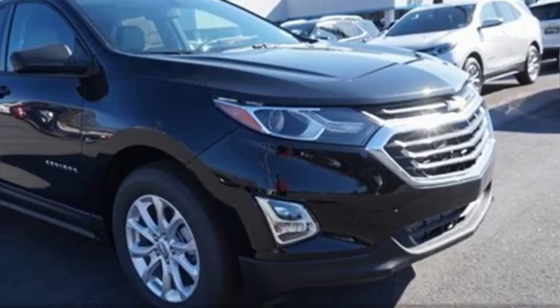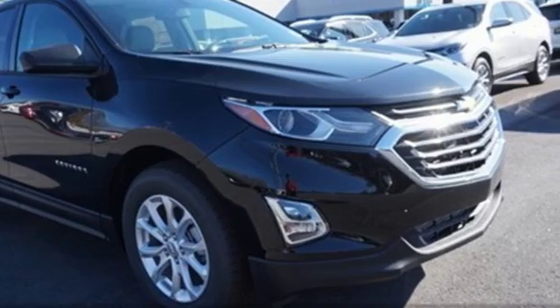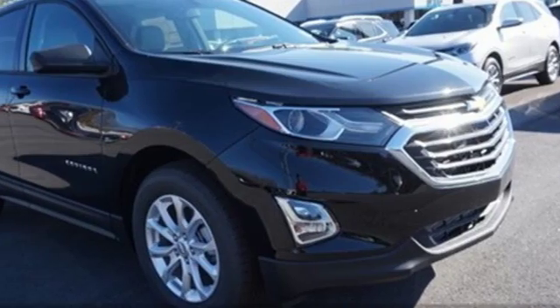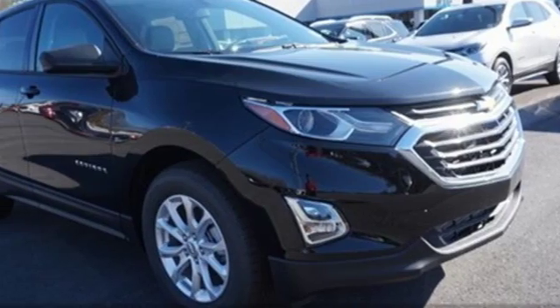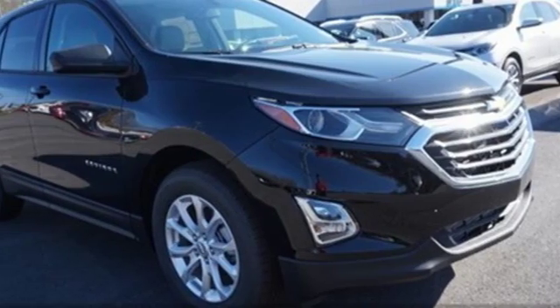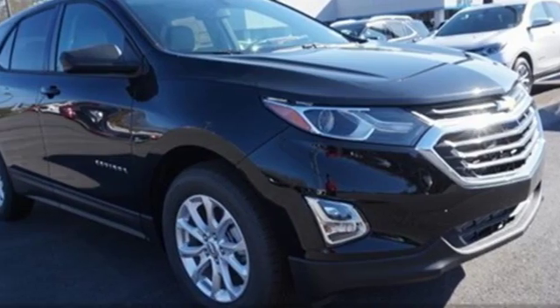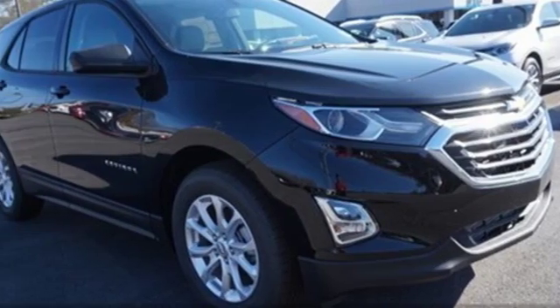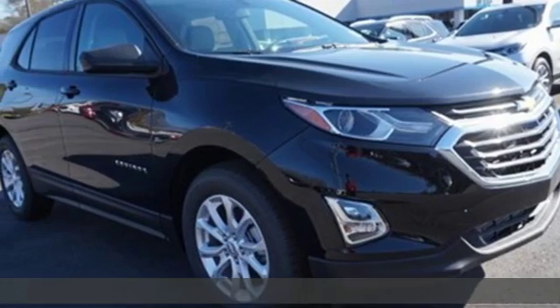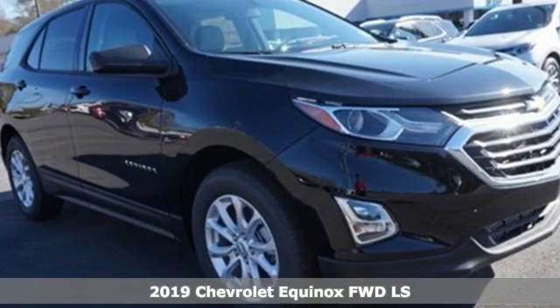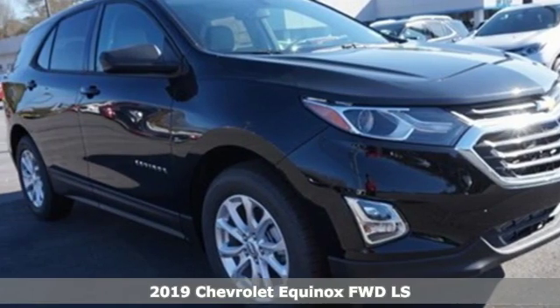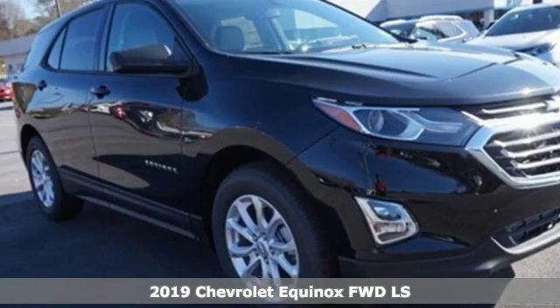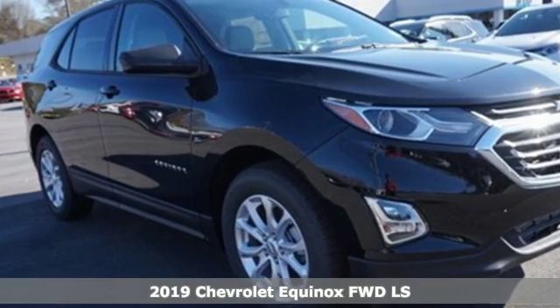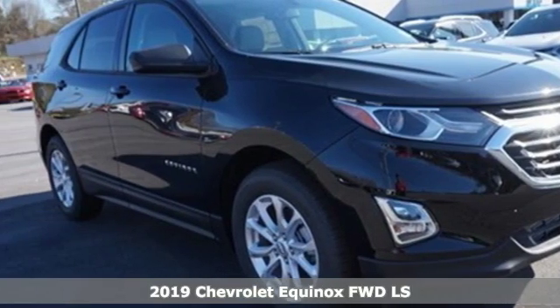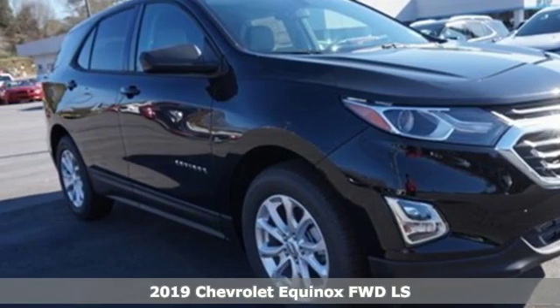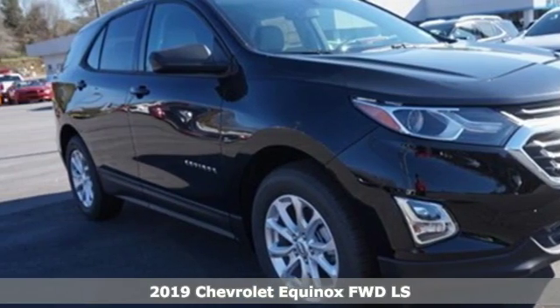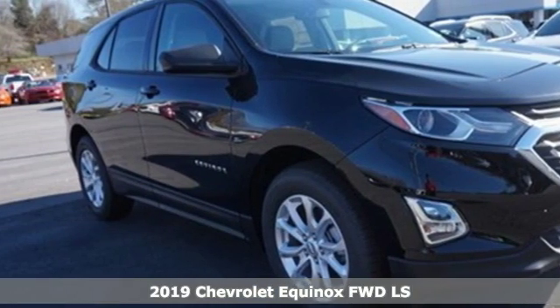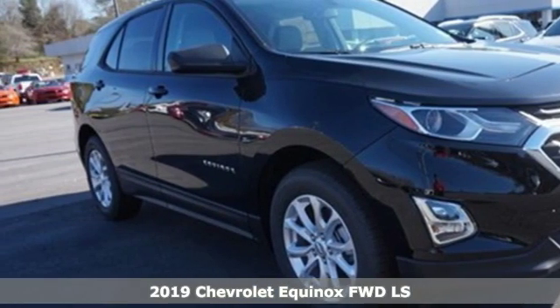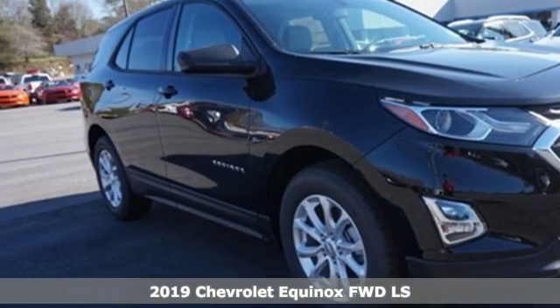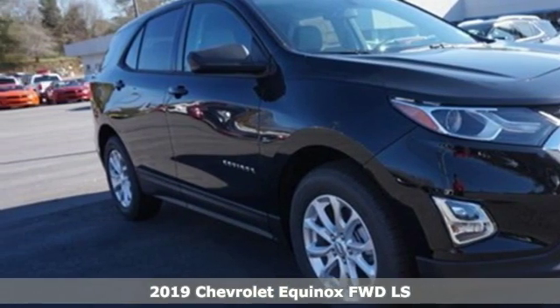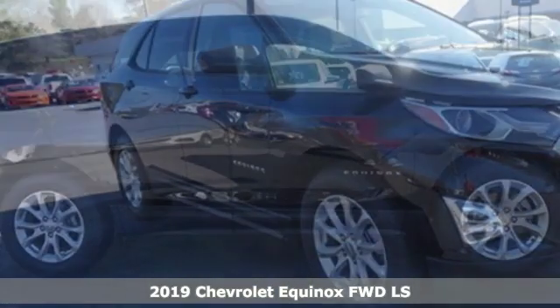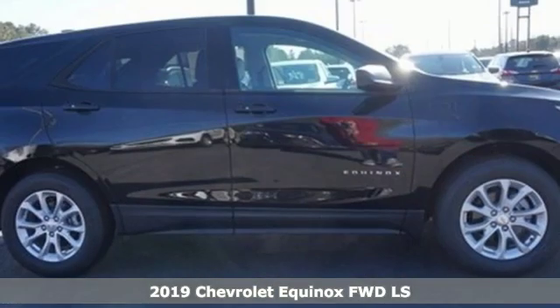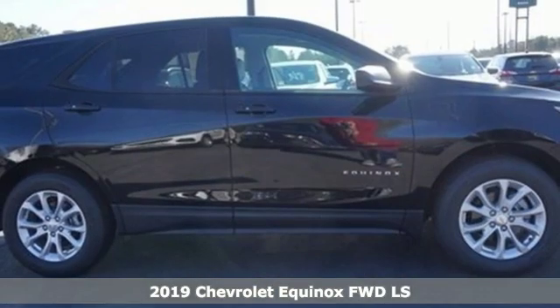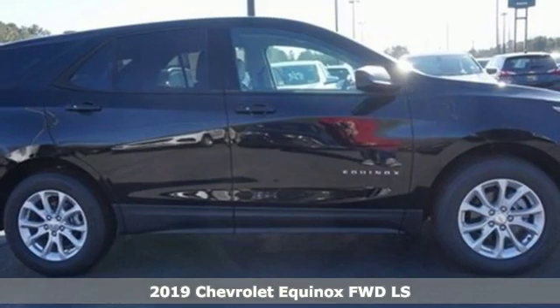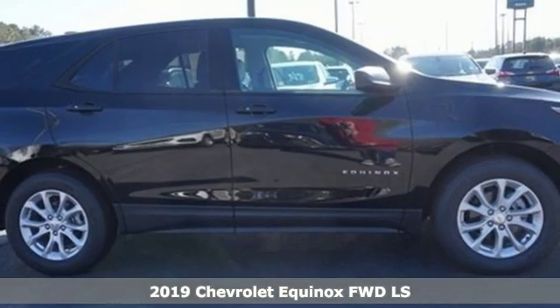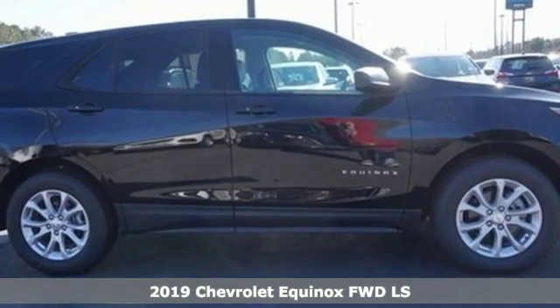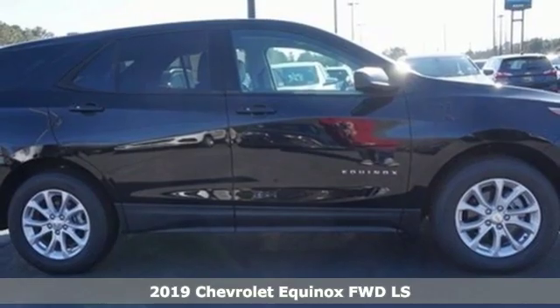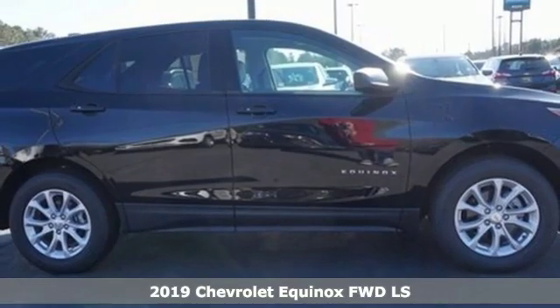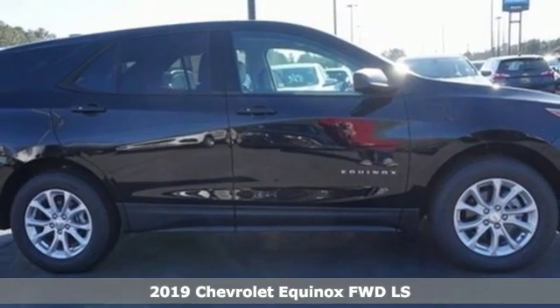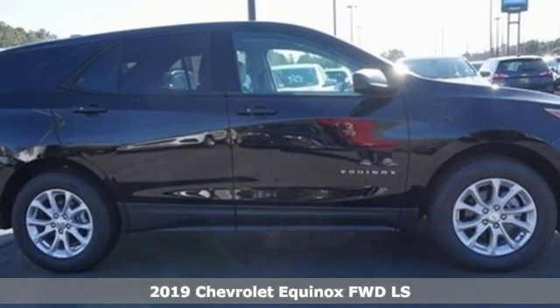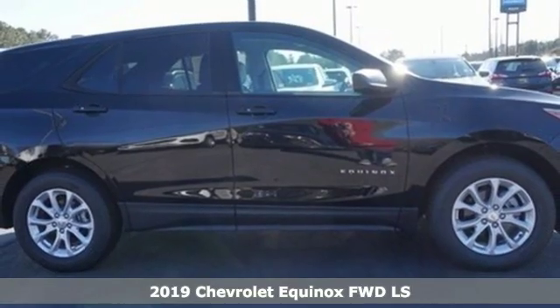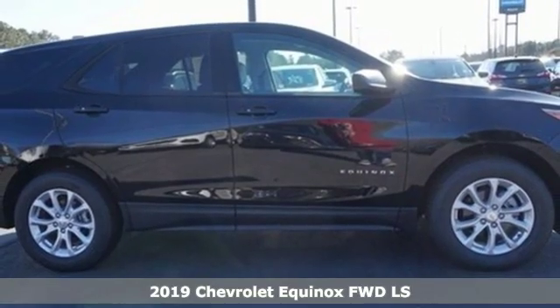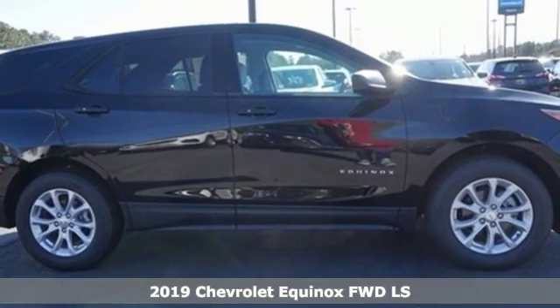It's a new 2019 Chevrolet Equinox. Chevrolet, 100 years of icons.